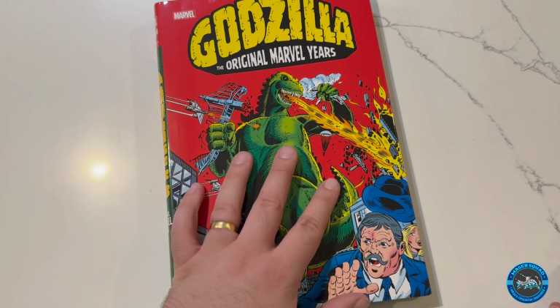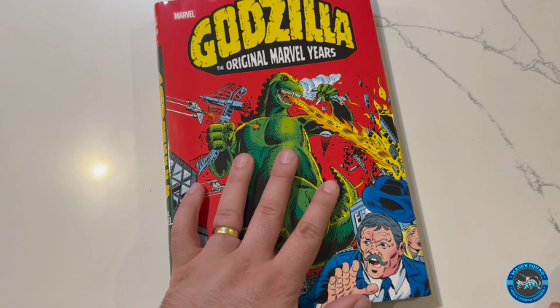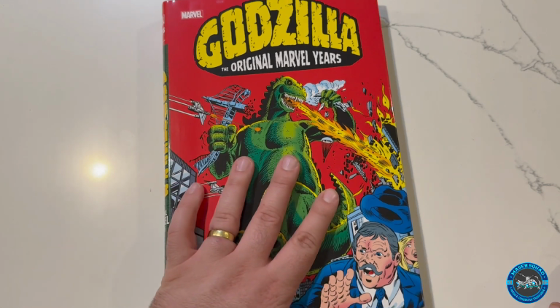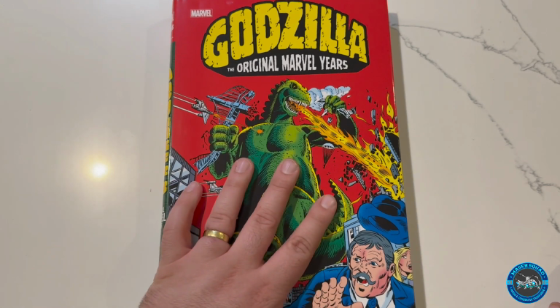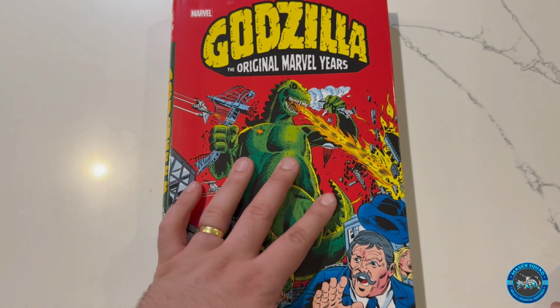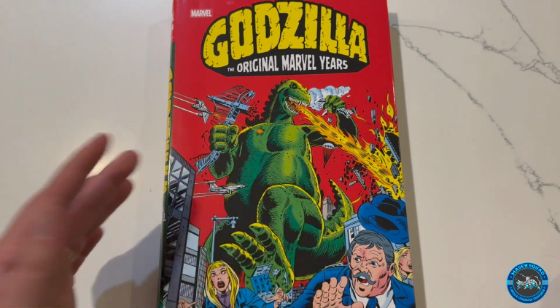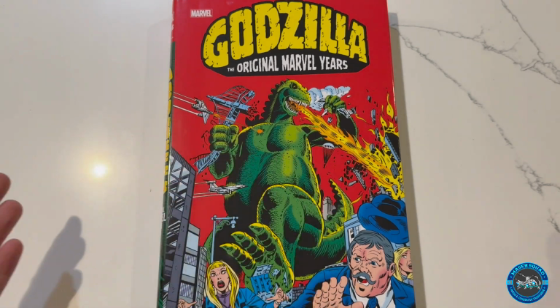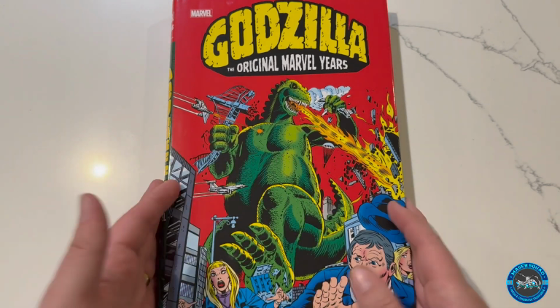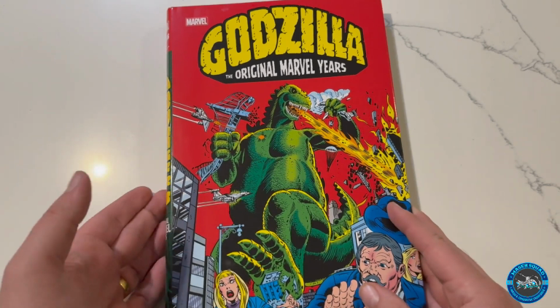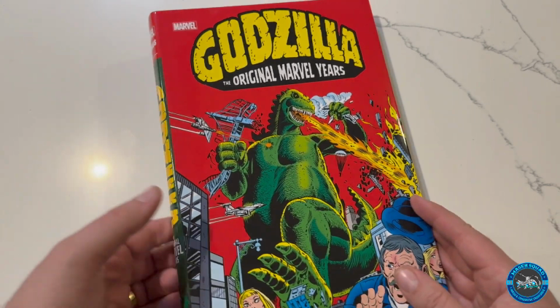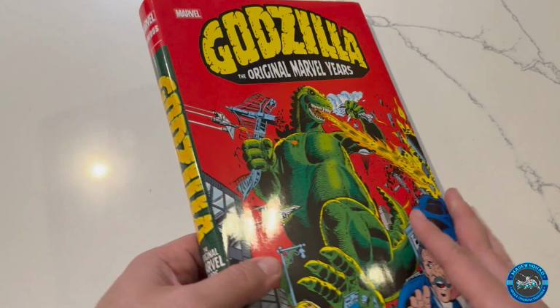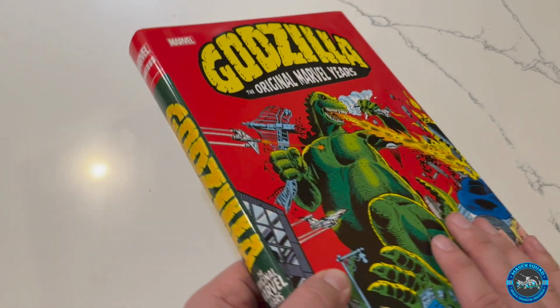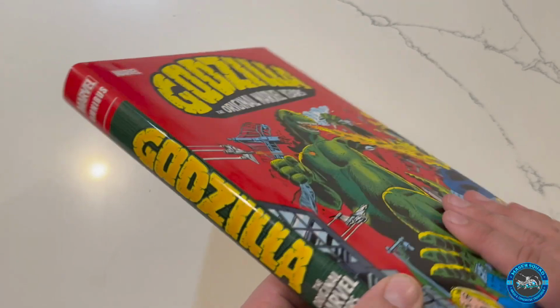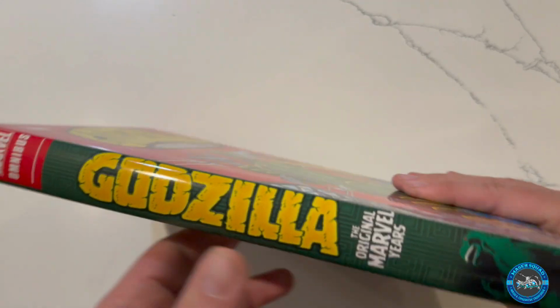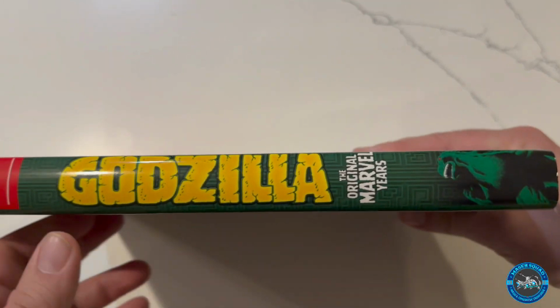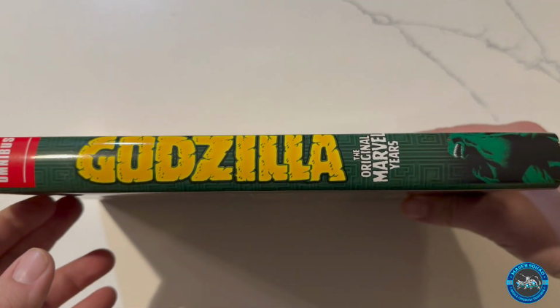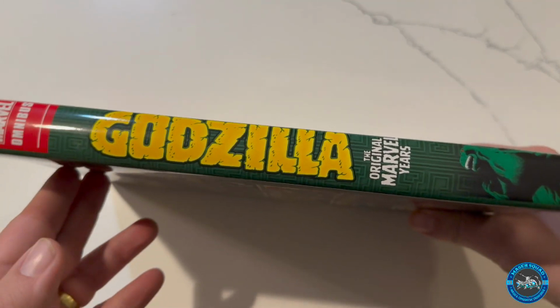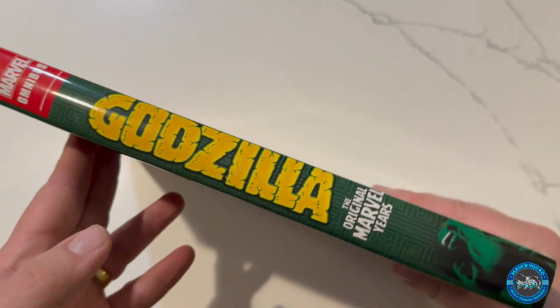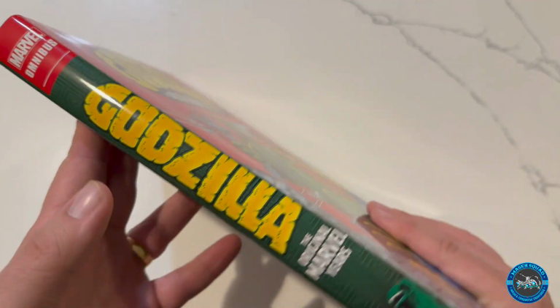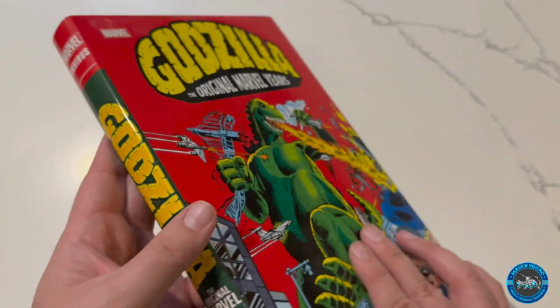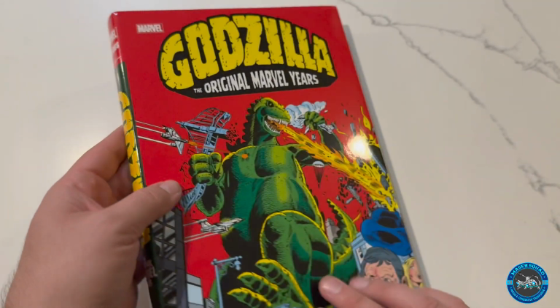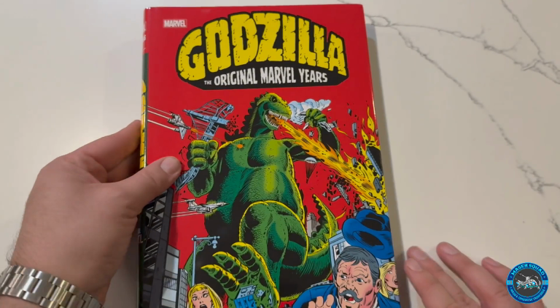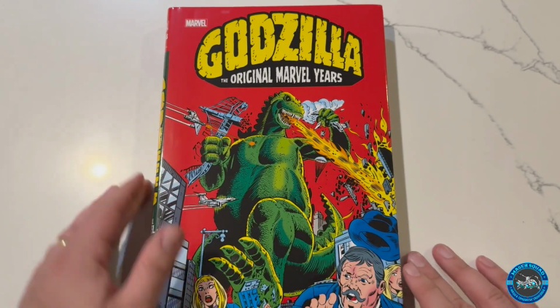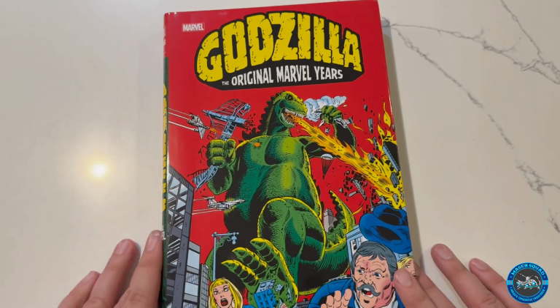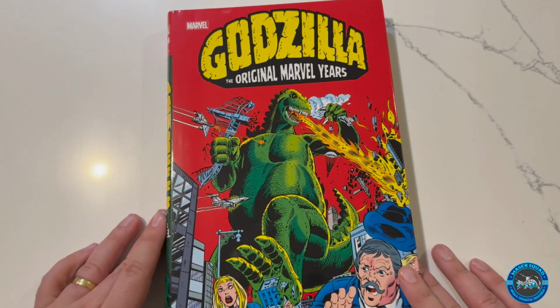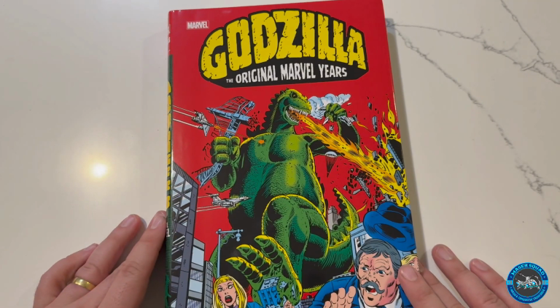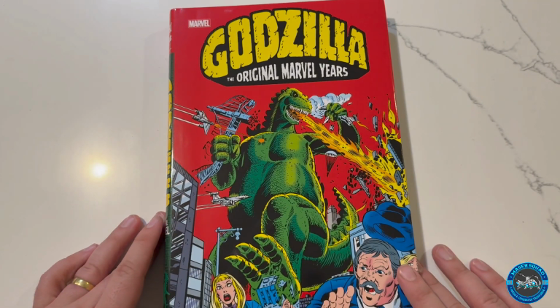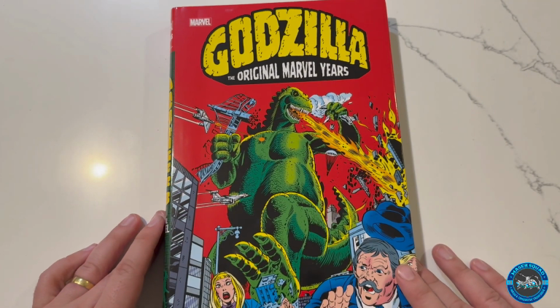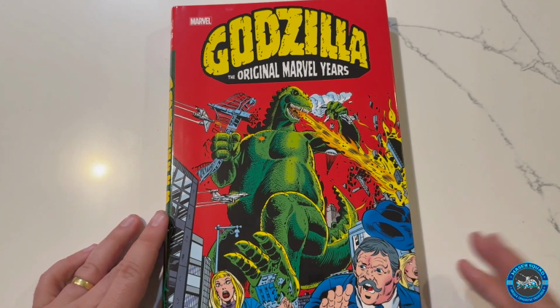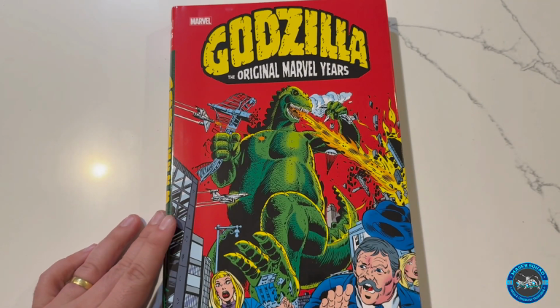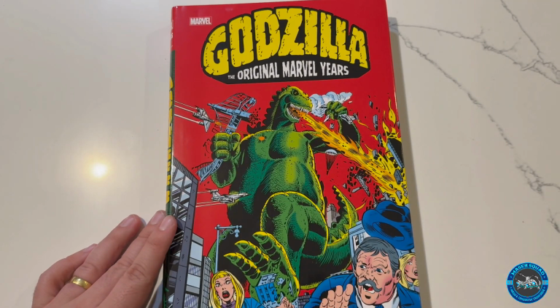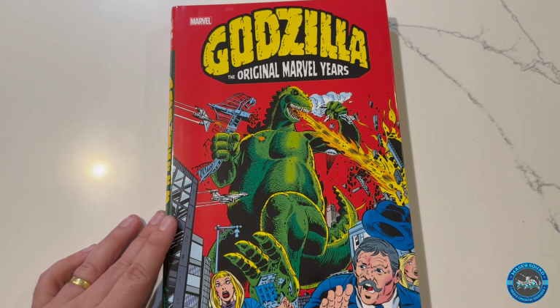Yeah, definitely check out this set. I think it's definitely worth owning and I'm happy I have it. Thank you guys for watching and I'll see you guys next time. Bye.